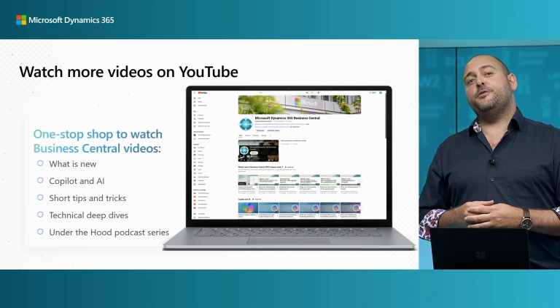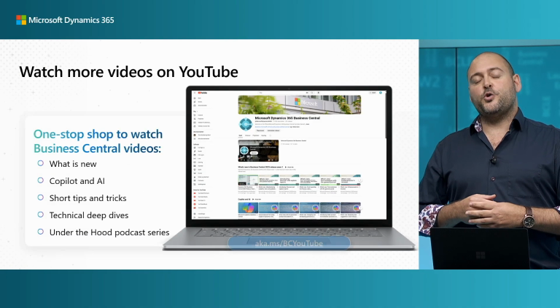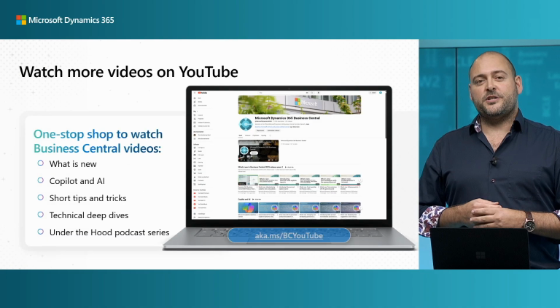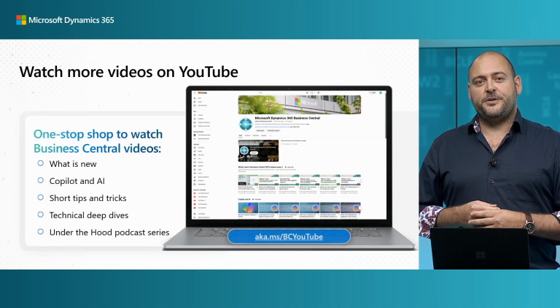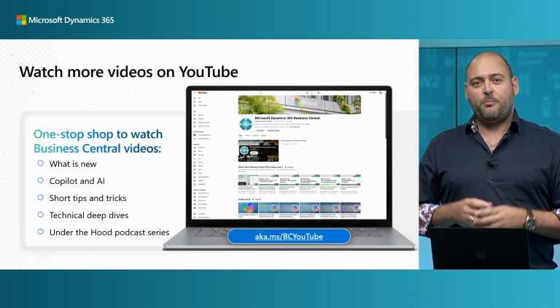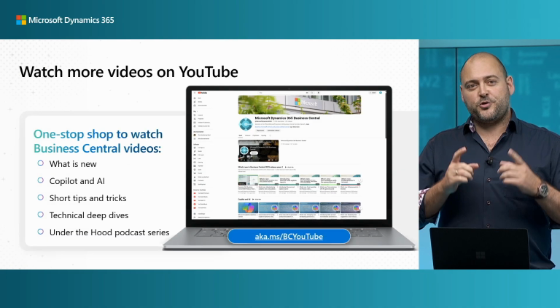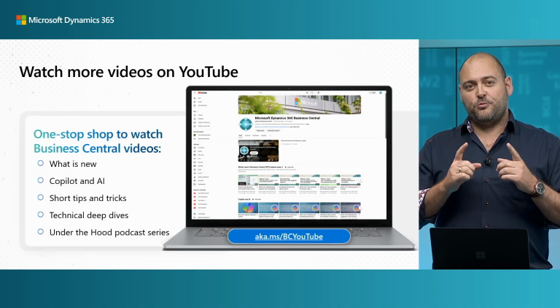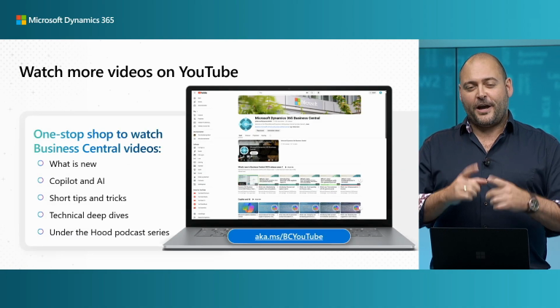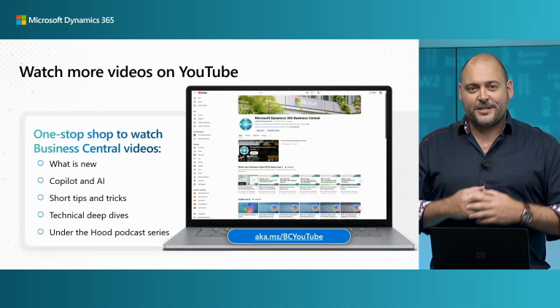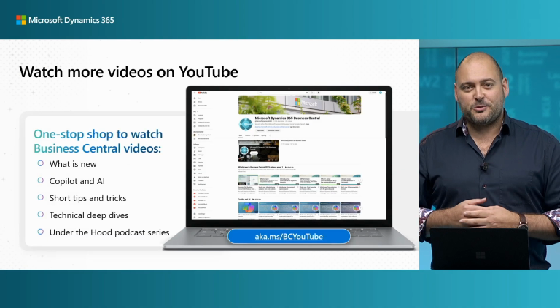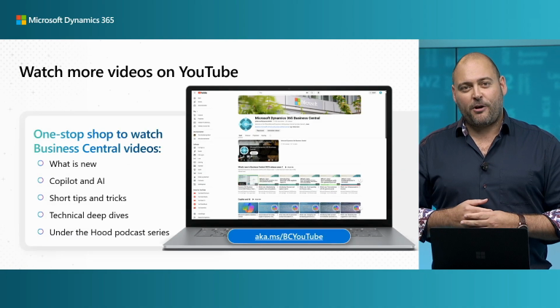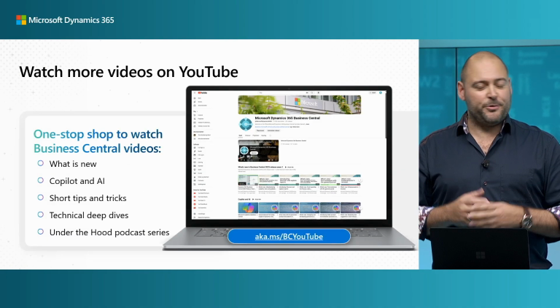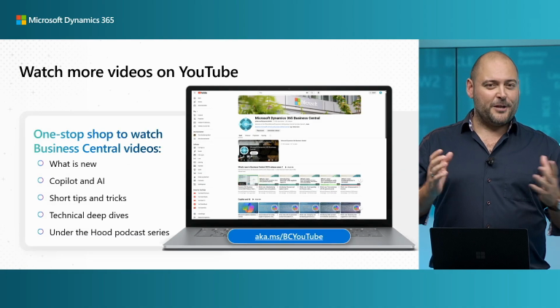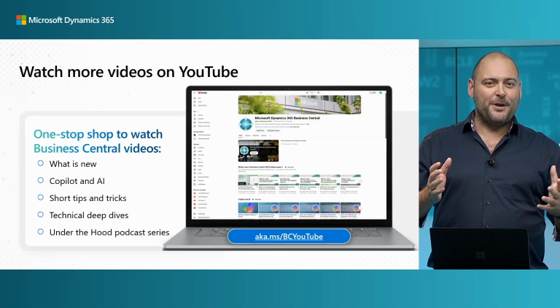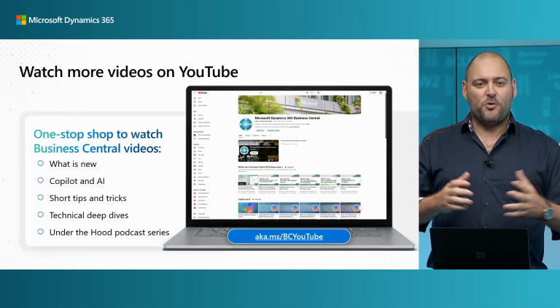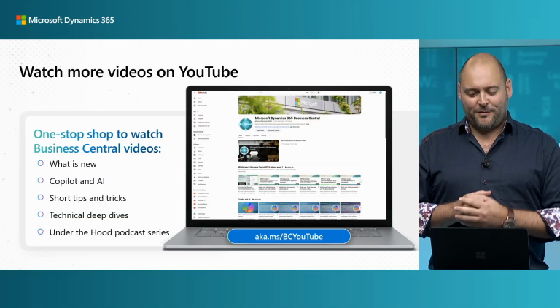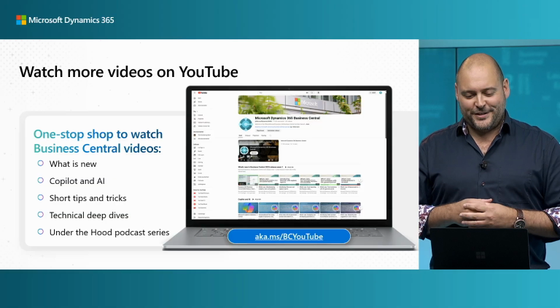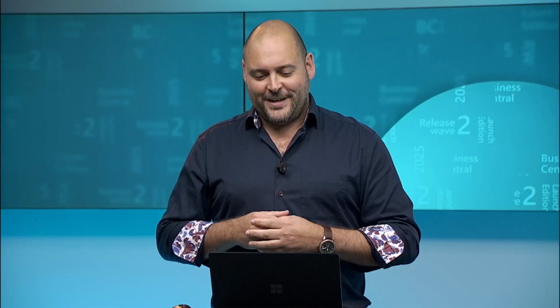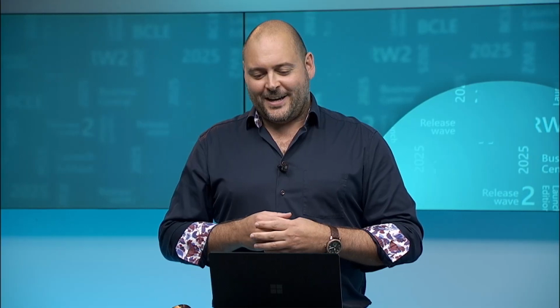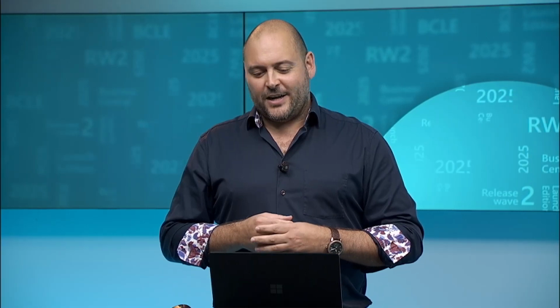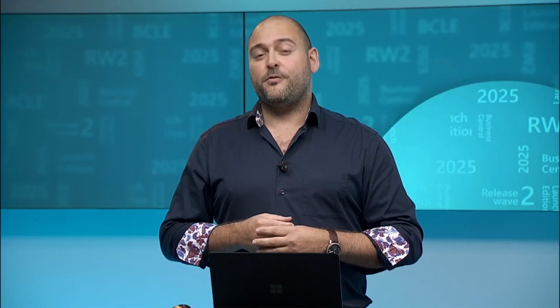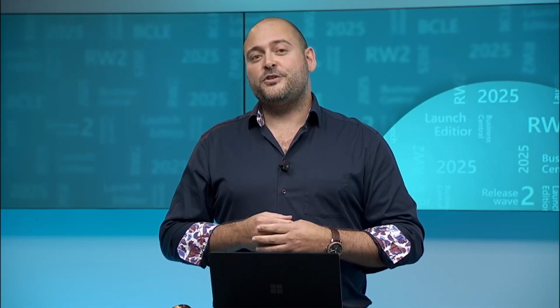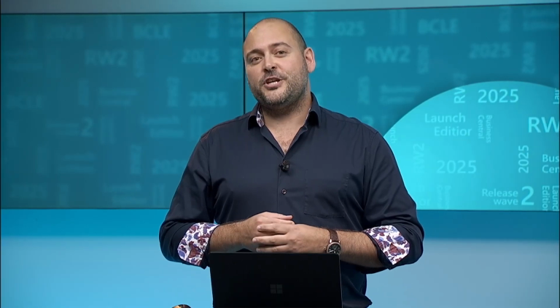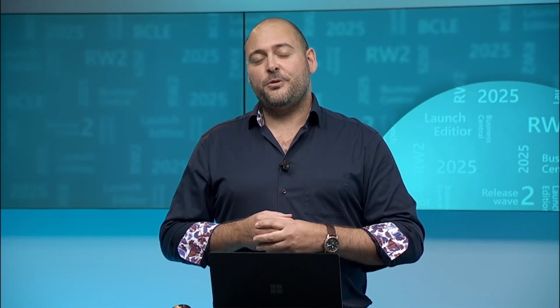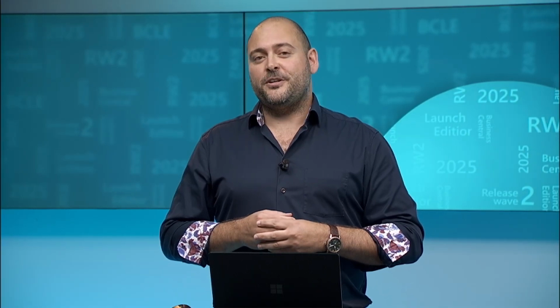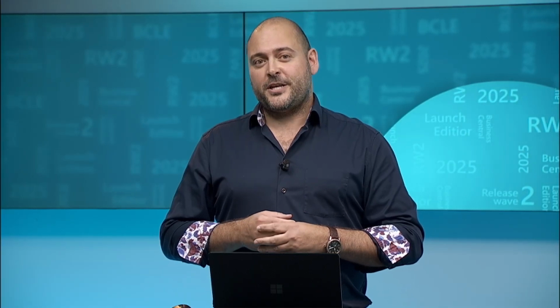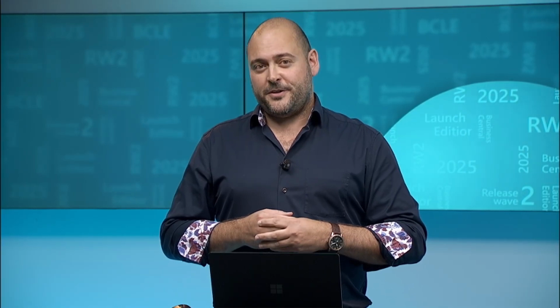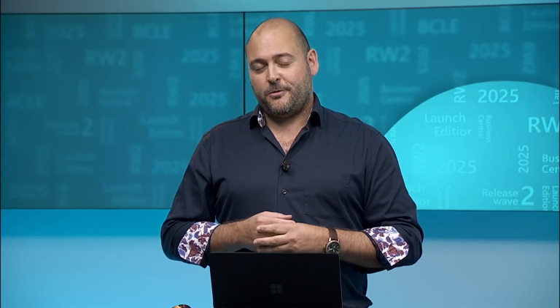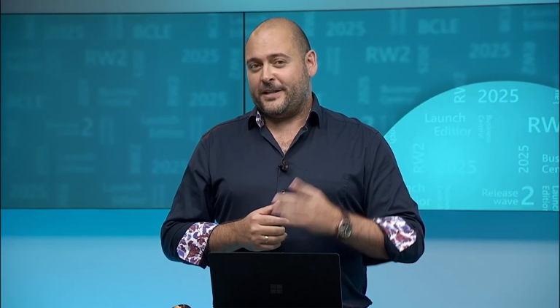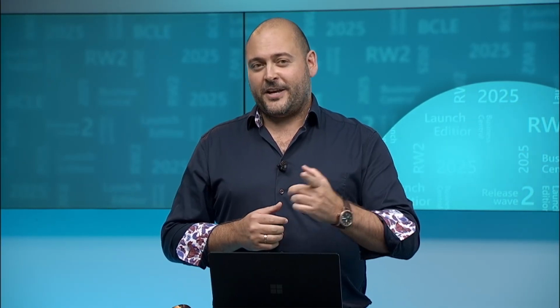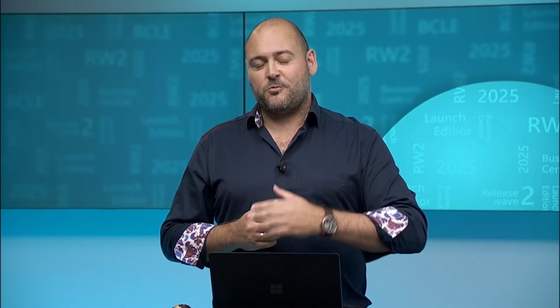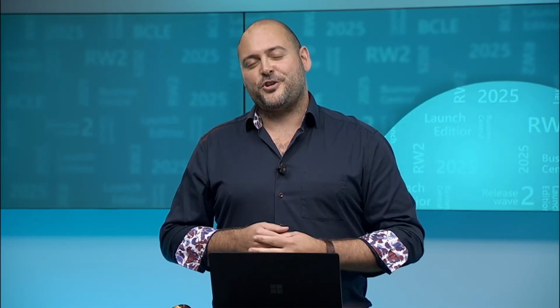If you enjoyed this video, make sure you like and subscribe — you'll get many more of these. I look forward to seeing you in the next video. Thanks for watching.